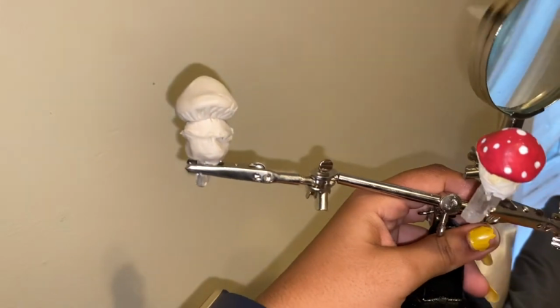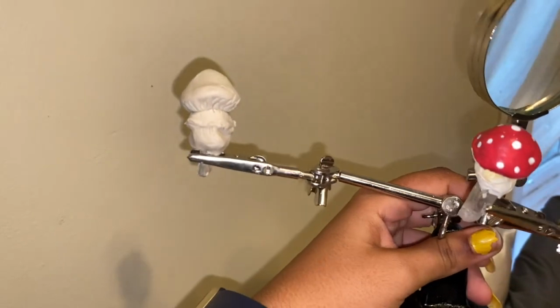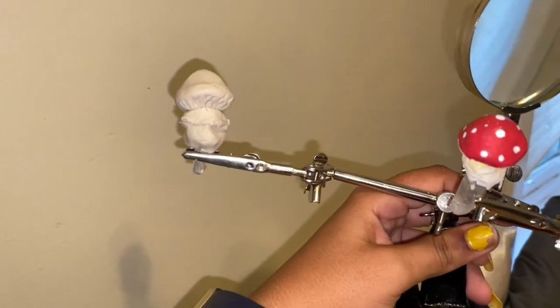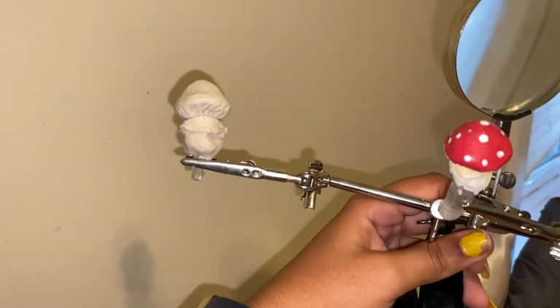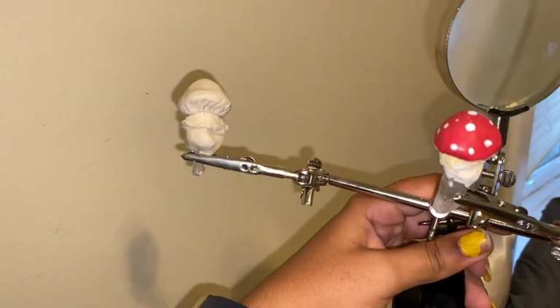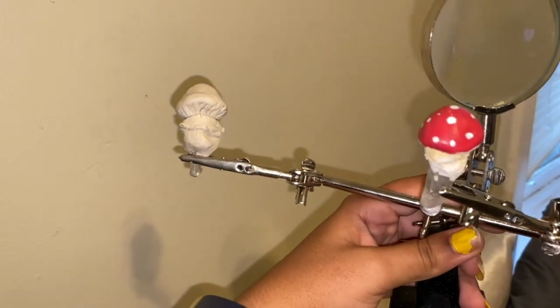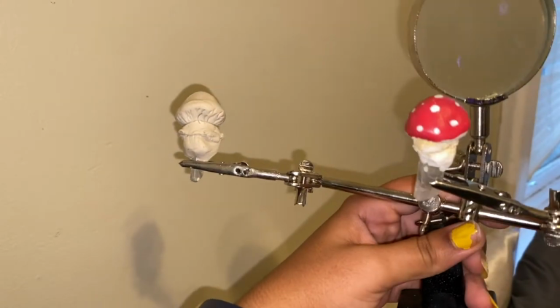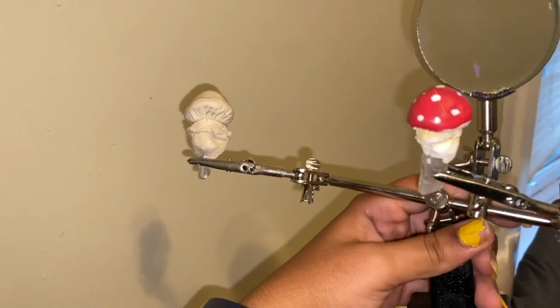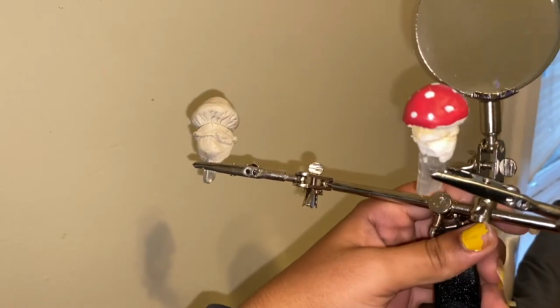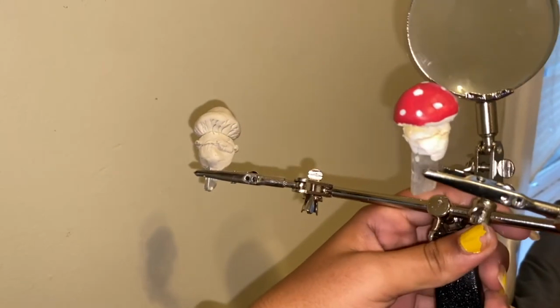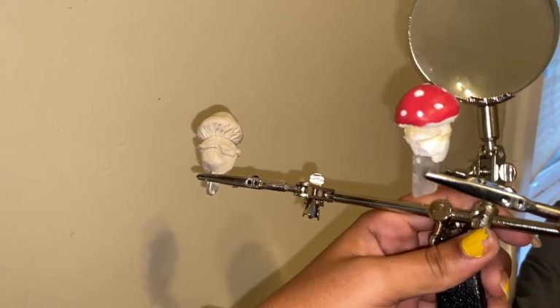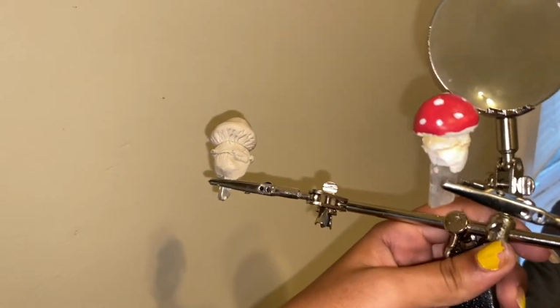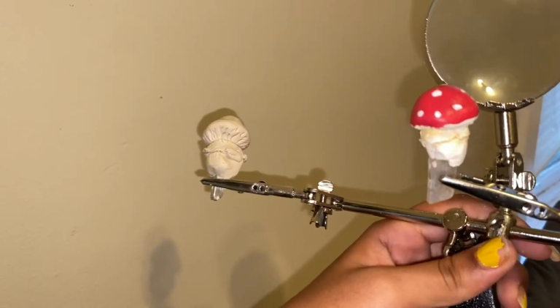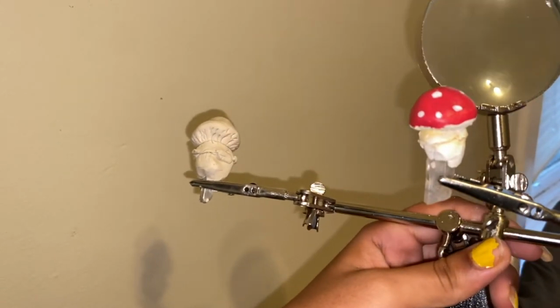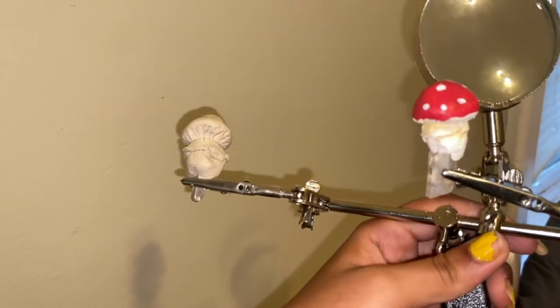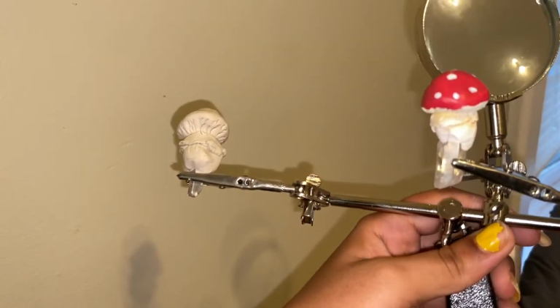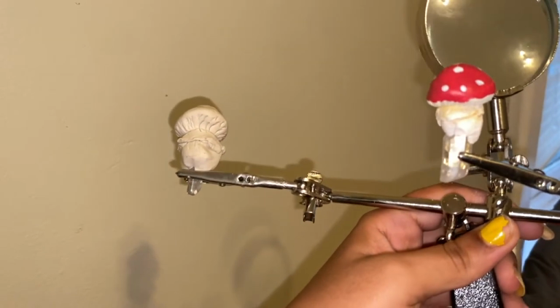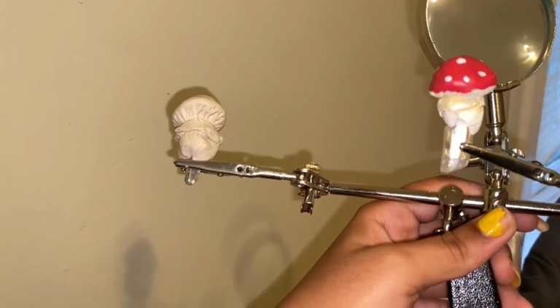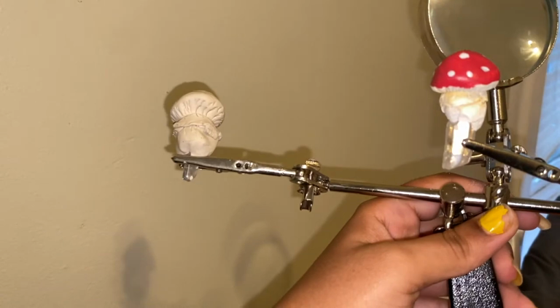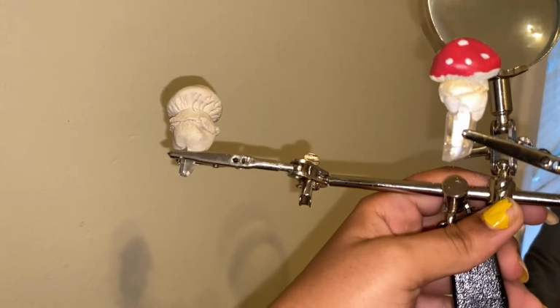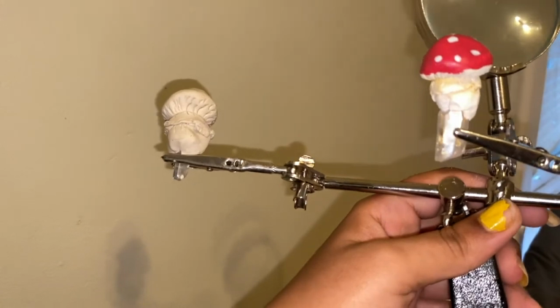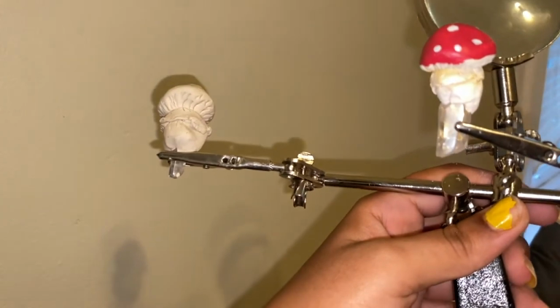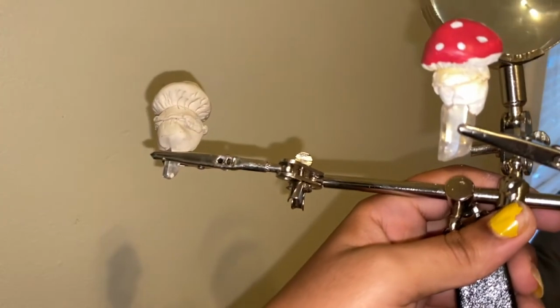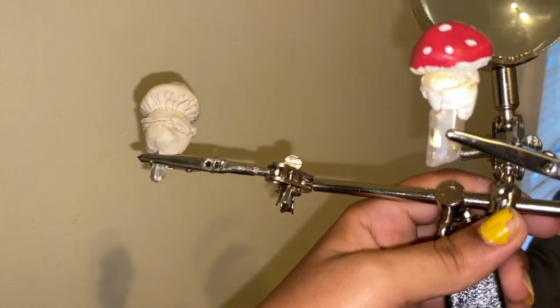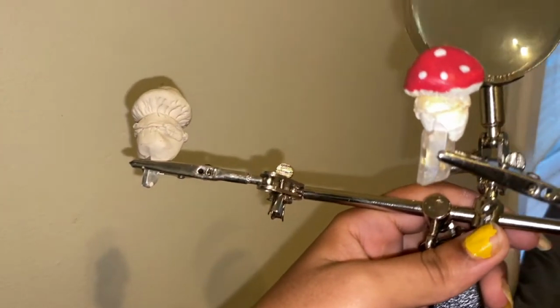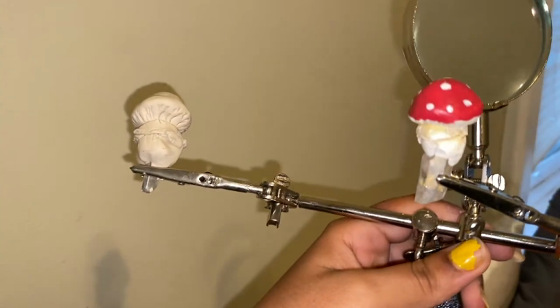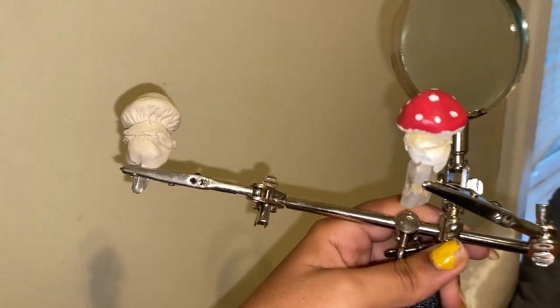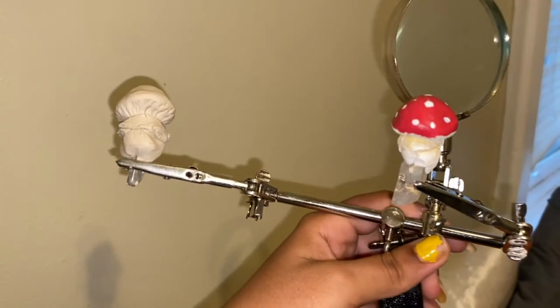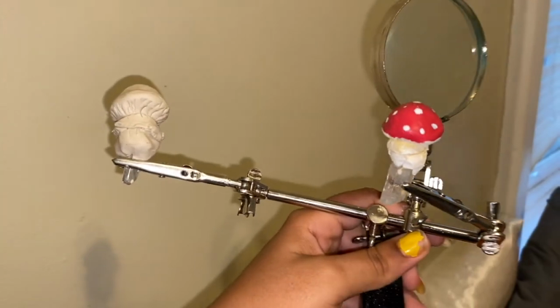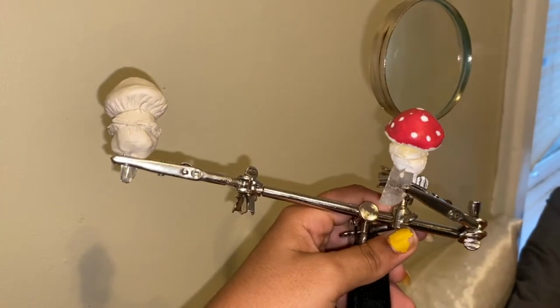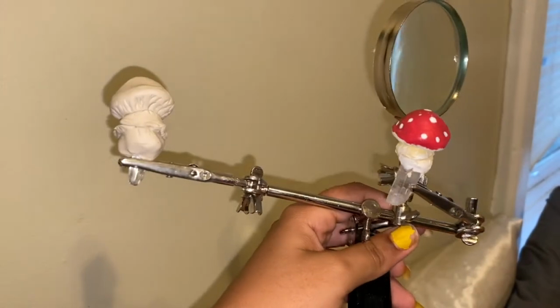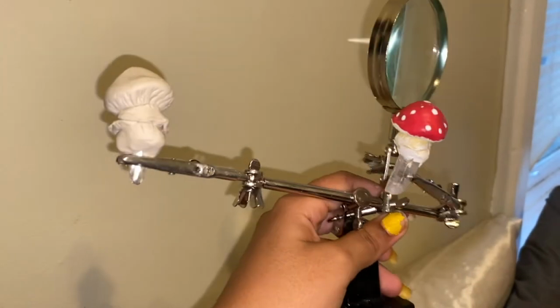If you guys remember from last week, I started making some clay mushrooms. Well, I decided to make a second one this week.